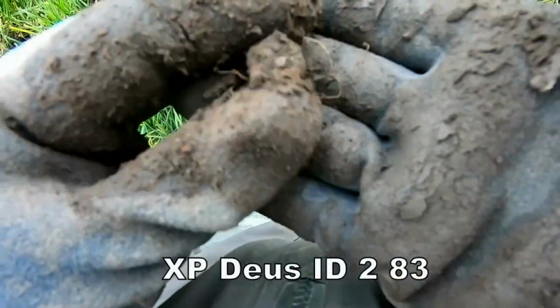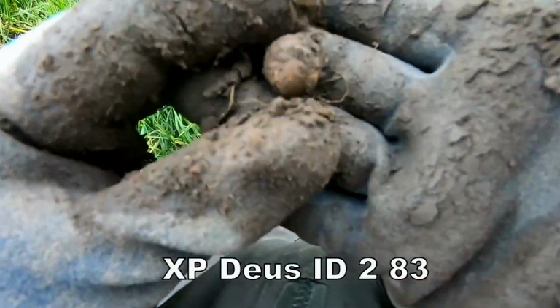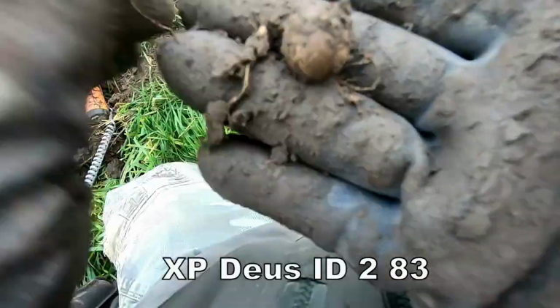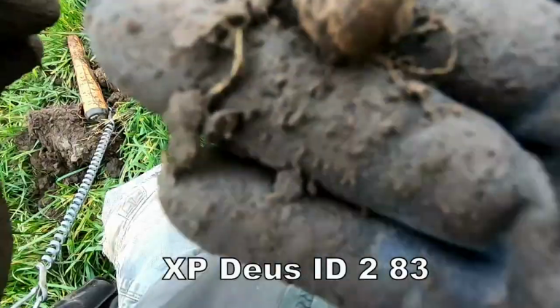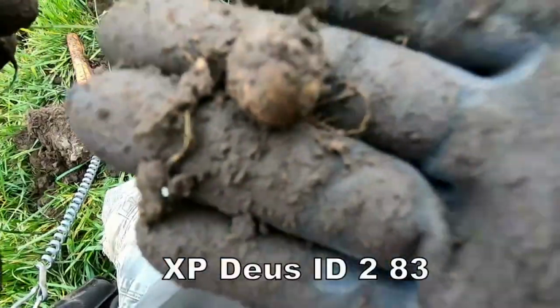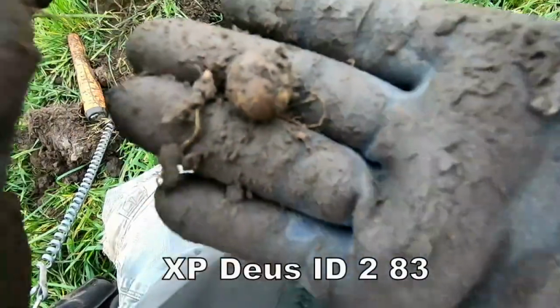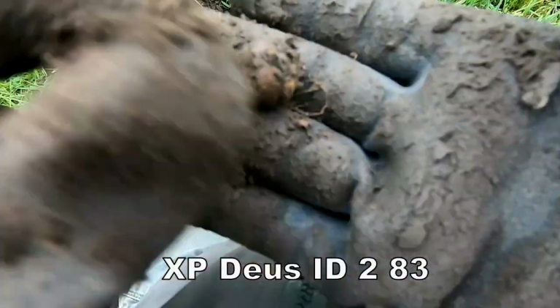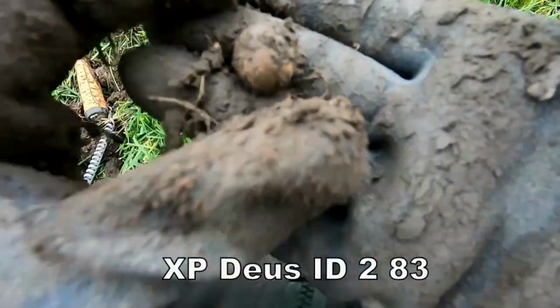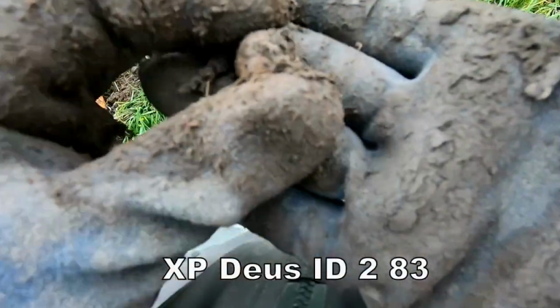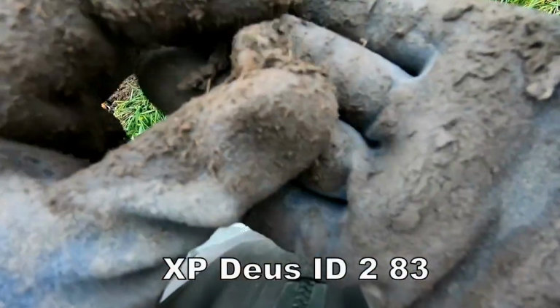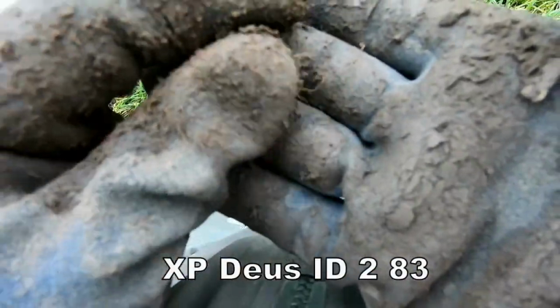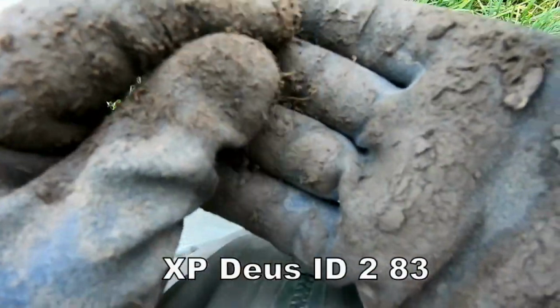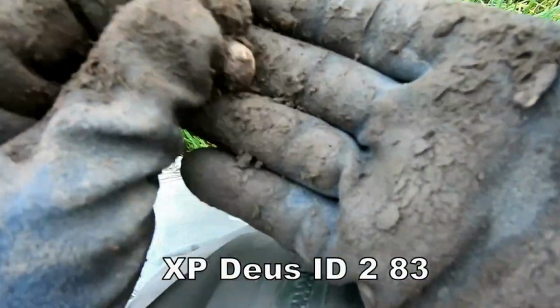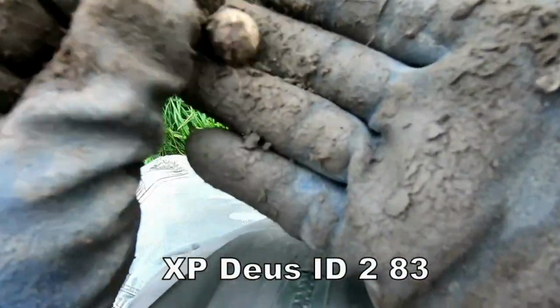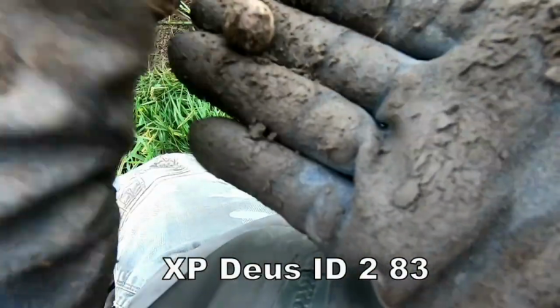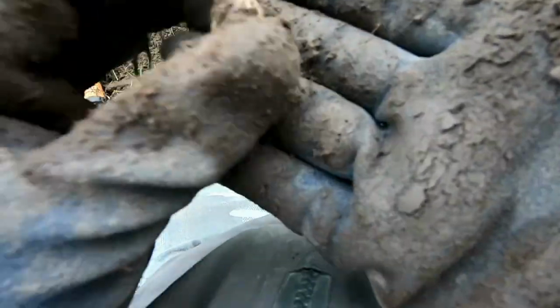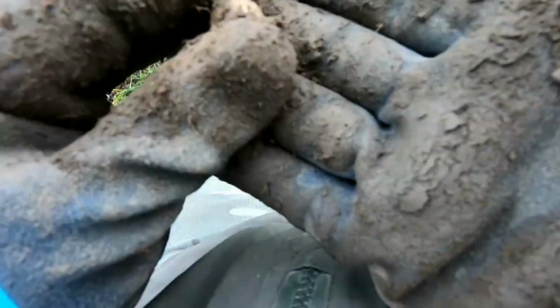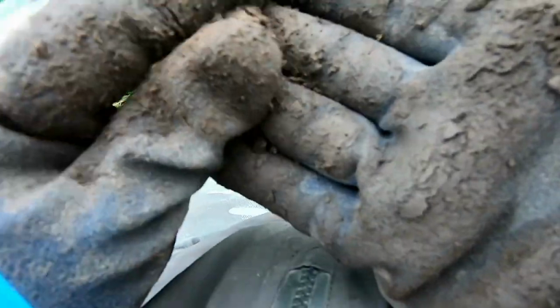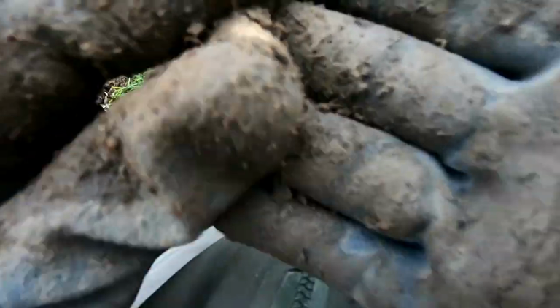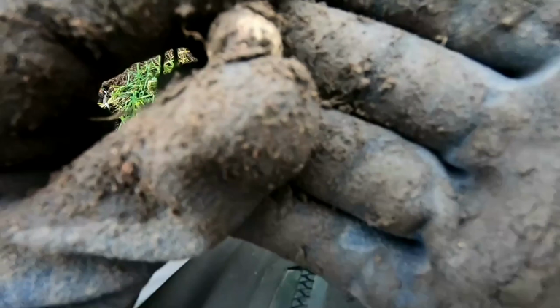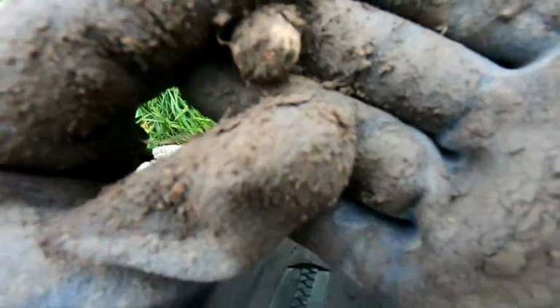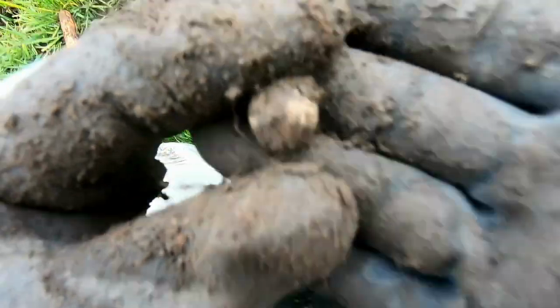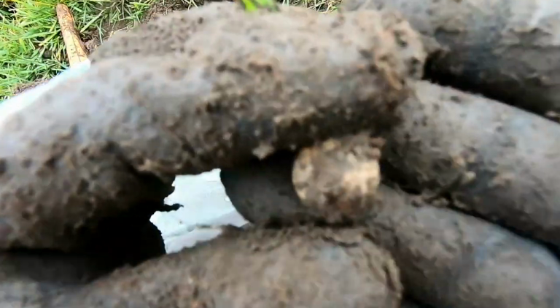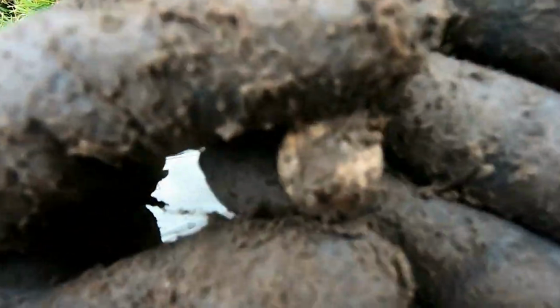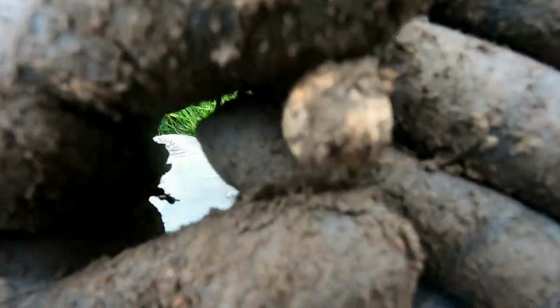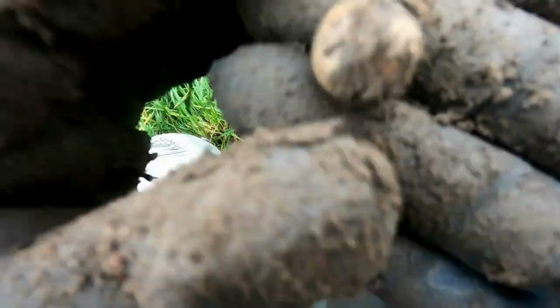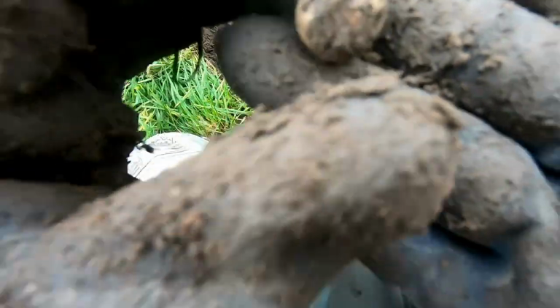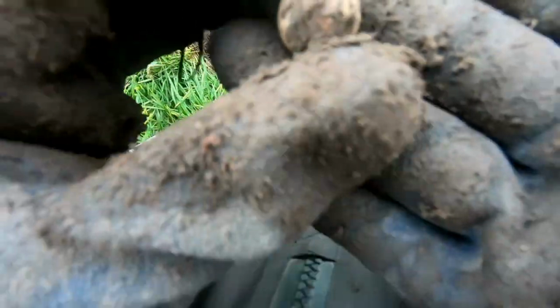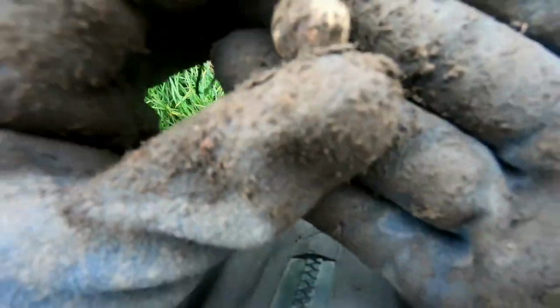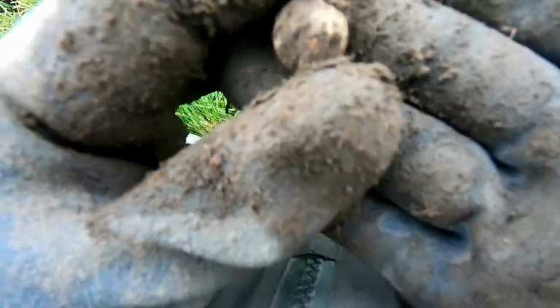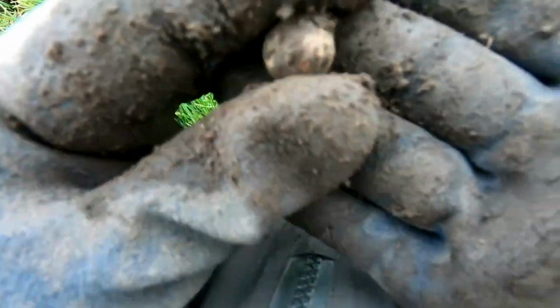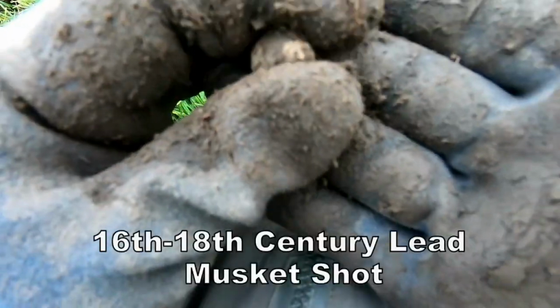83 — musket shot. Who would have thought of finding that here? Musket shot — fantastic find.